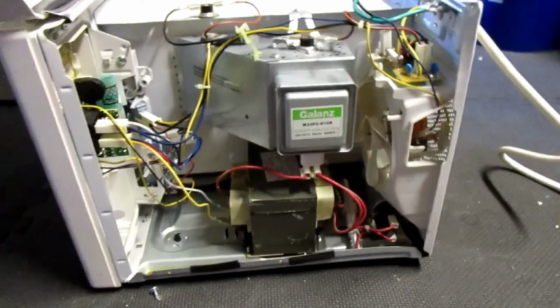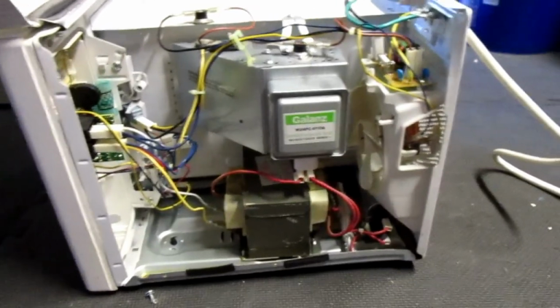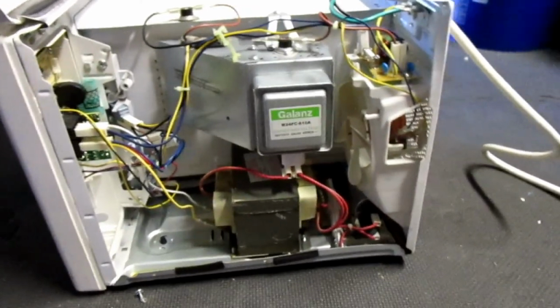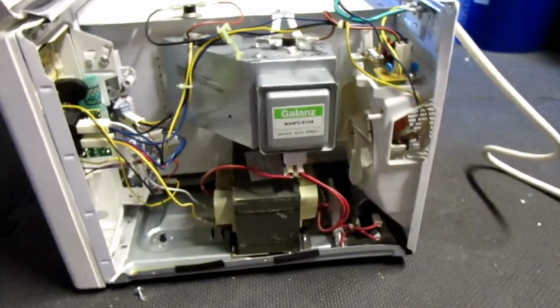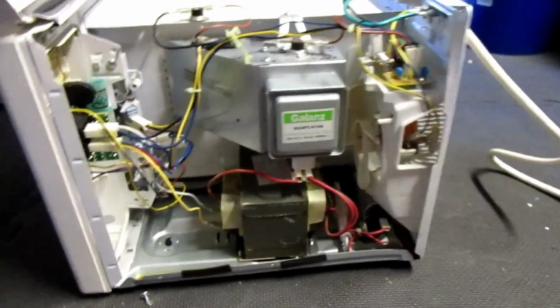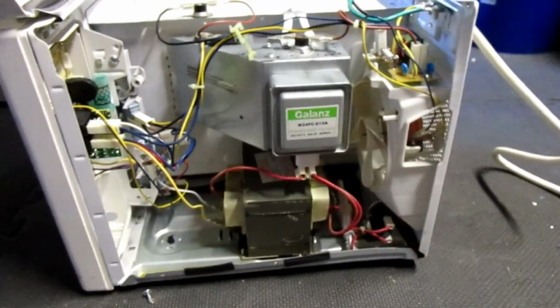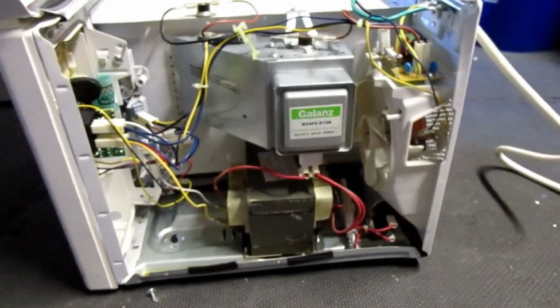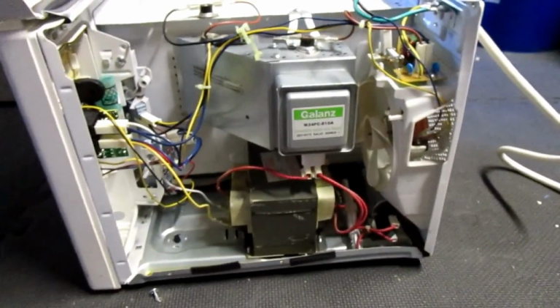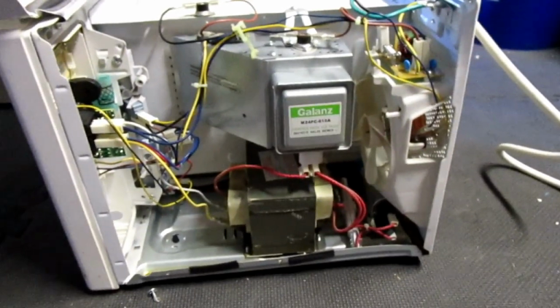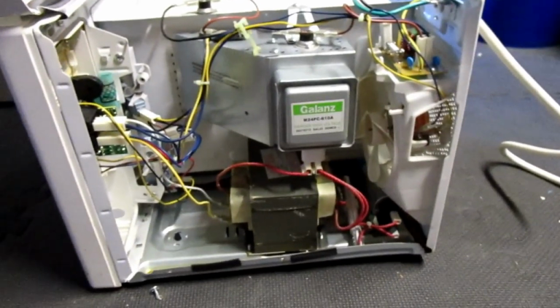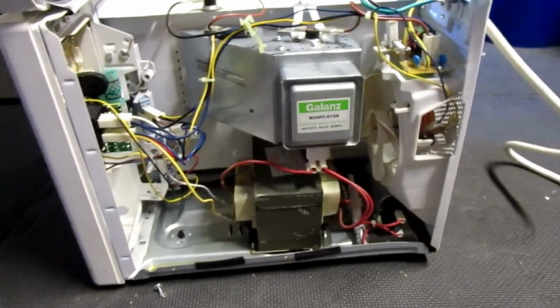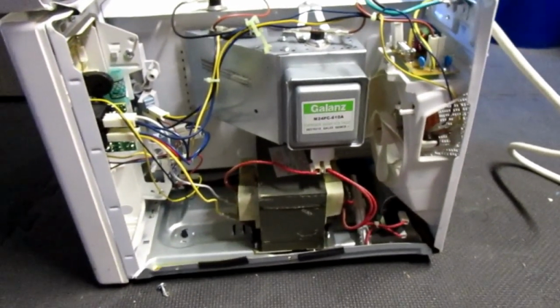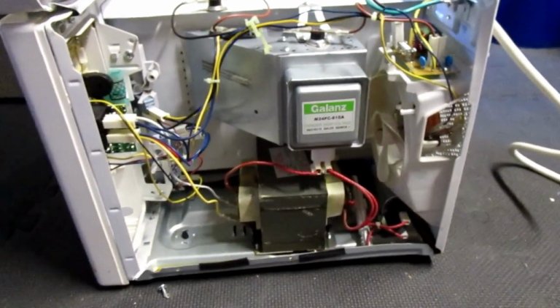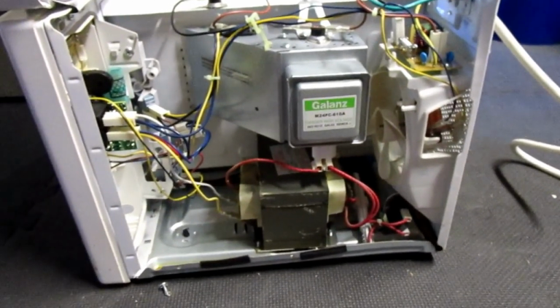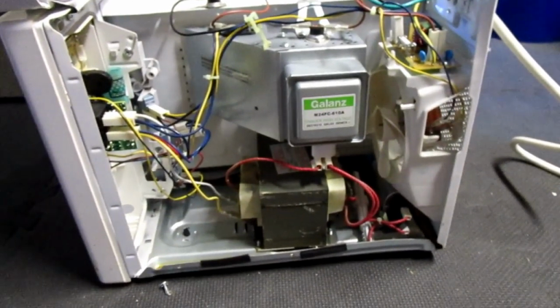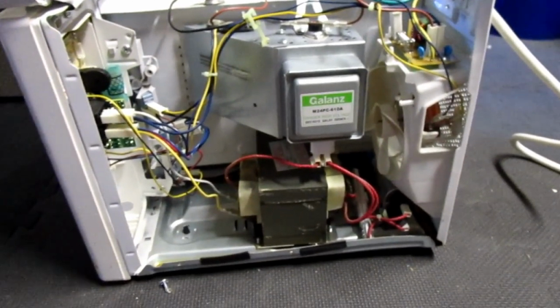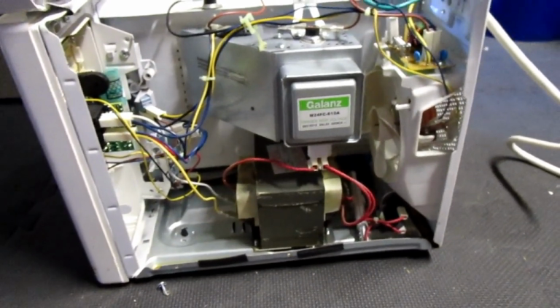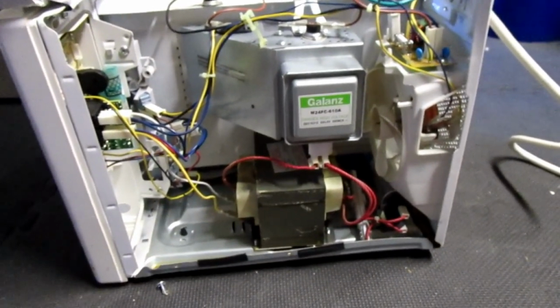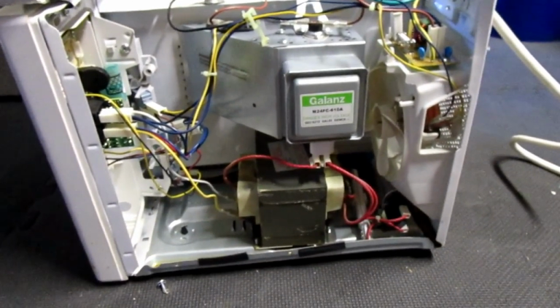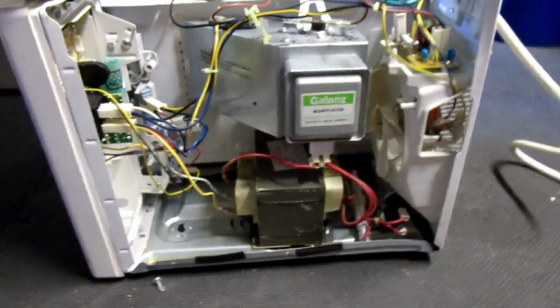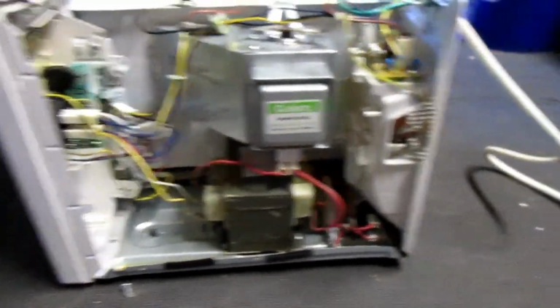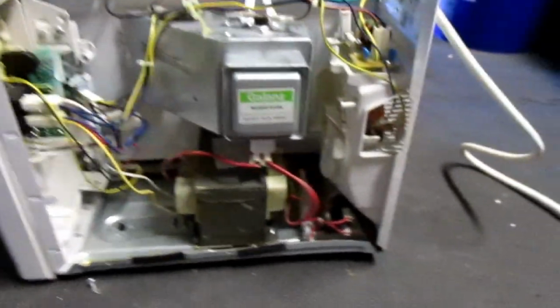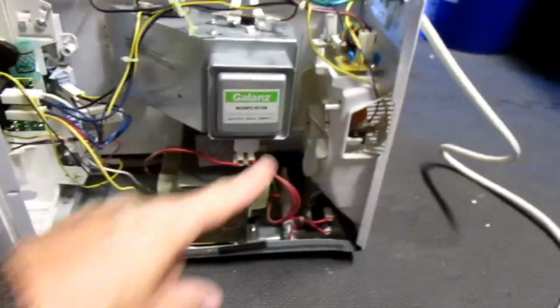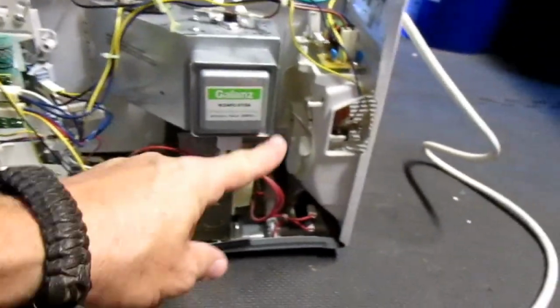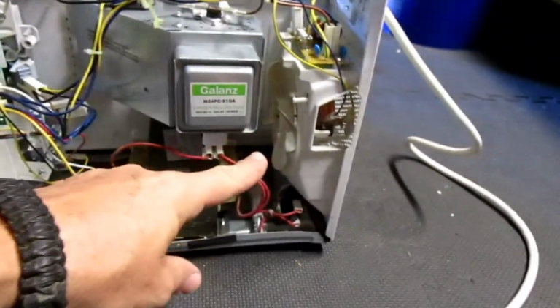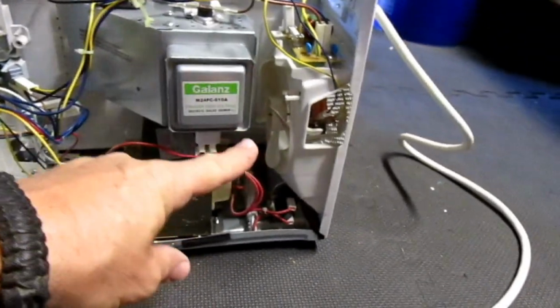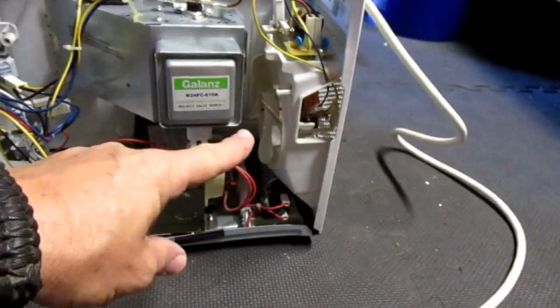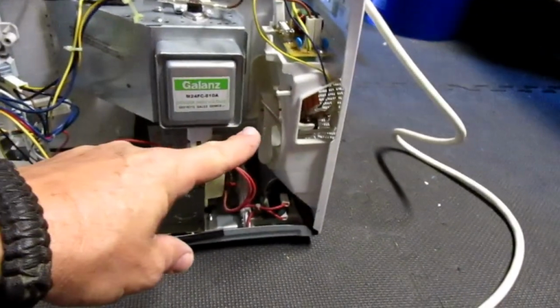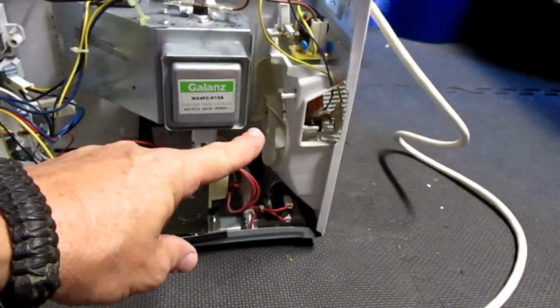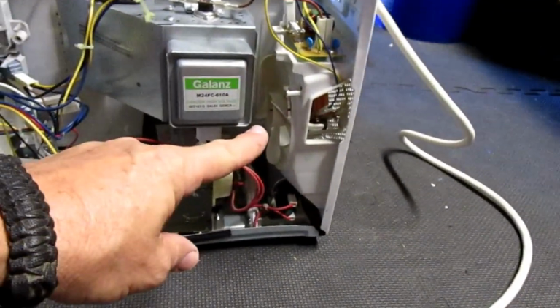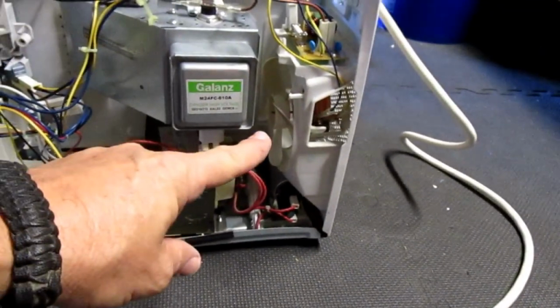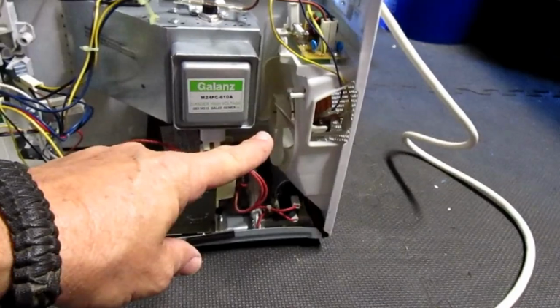Now we've got the top off, and this is the side. You can see it's got the cooling fan right there.